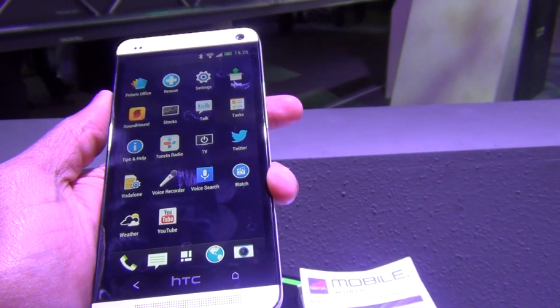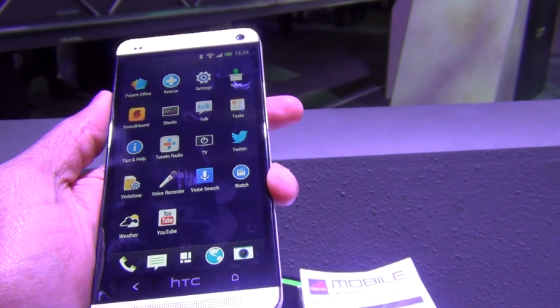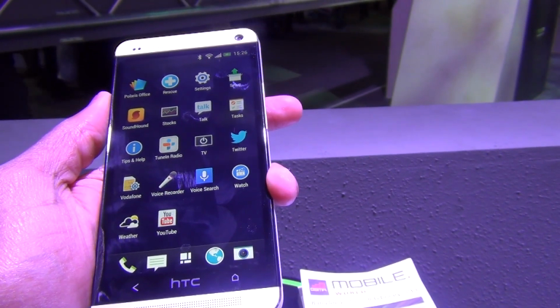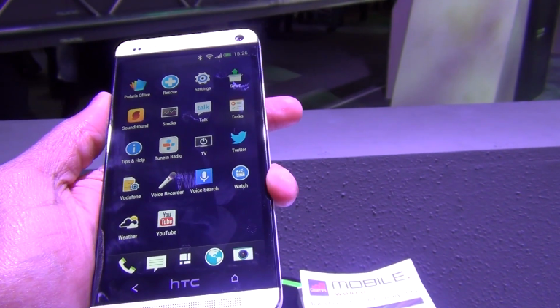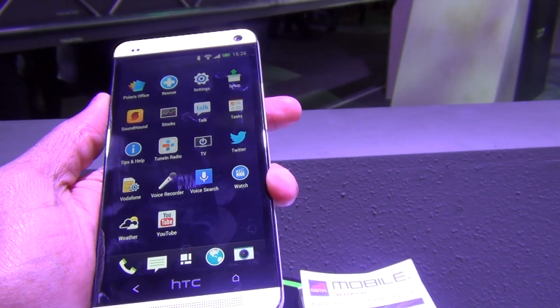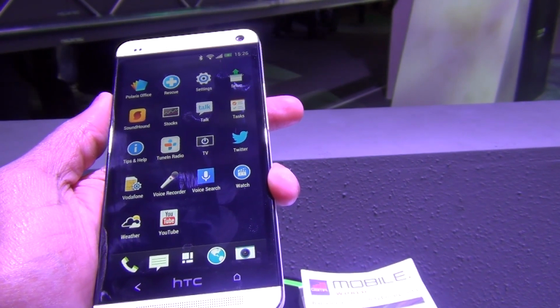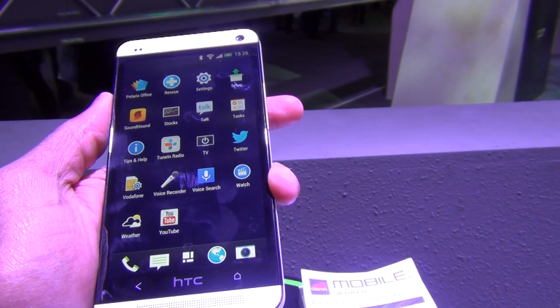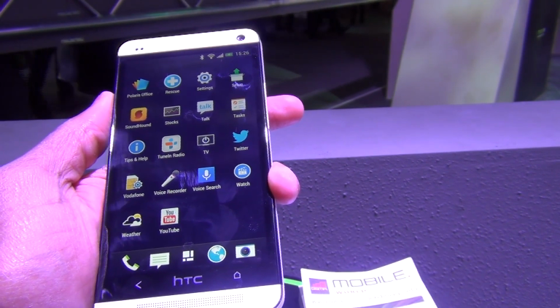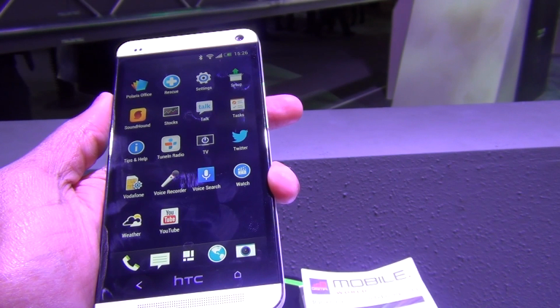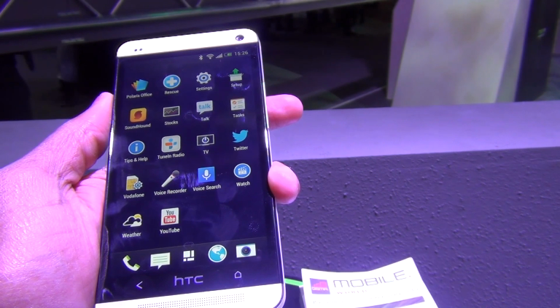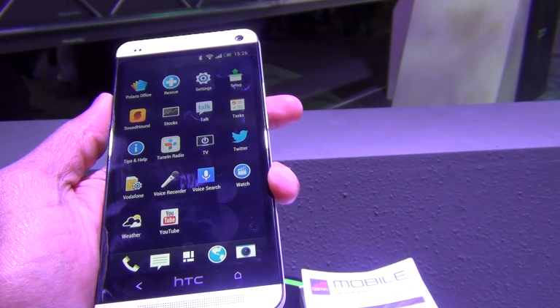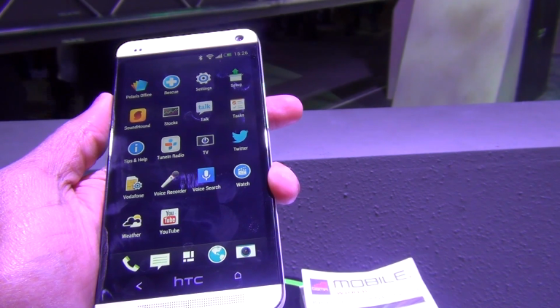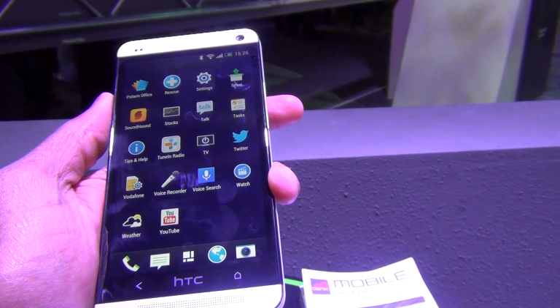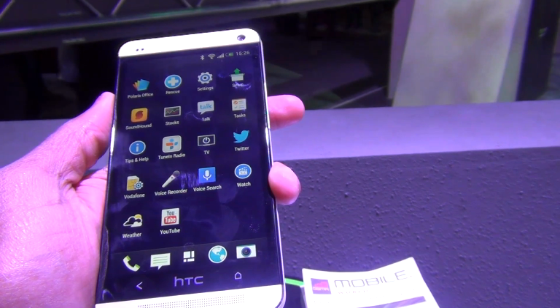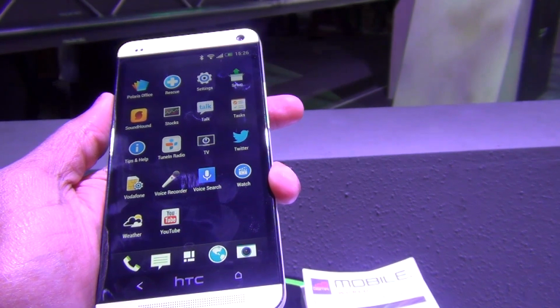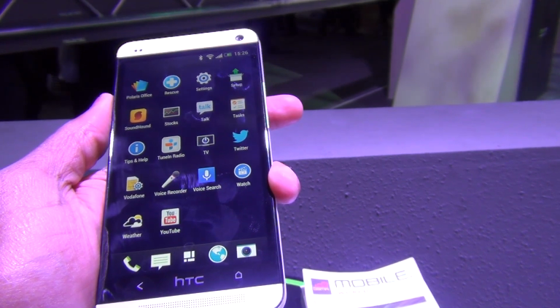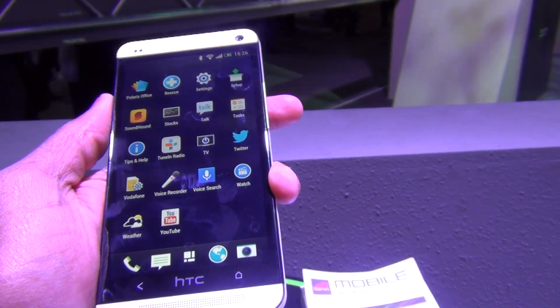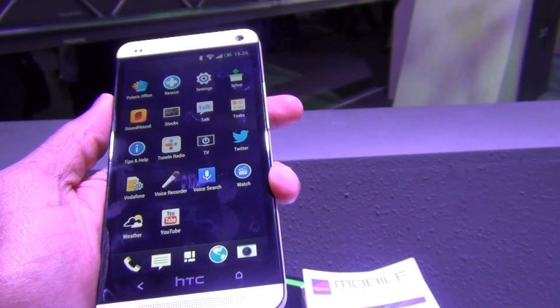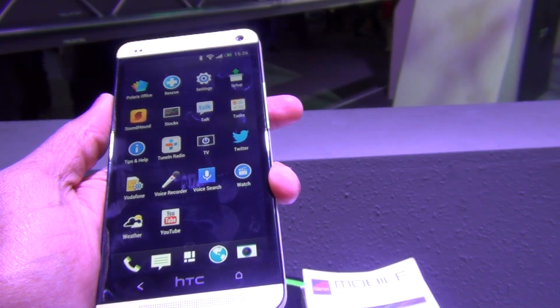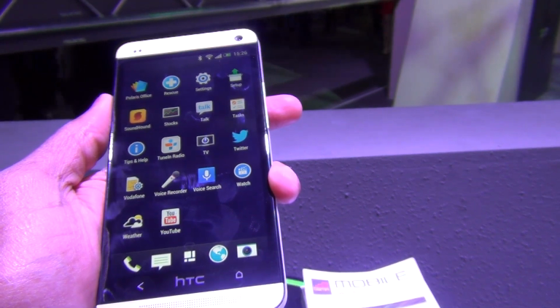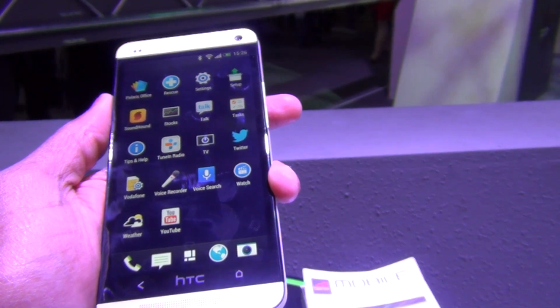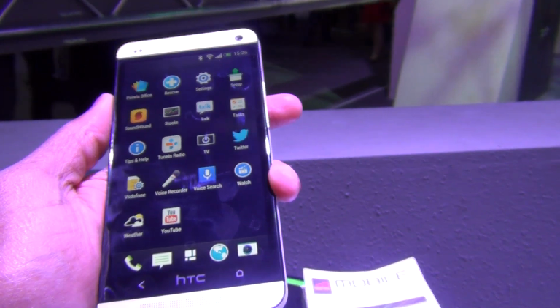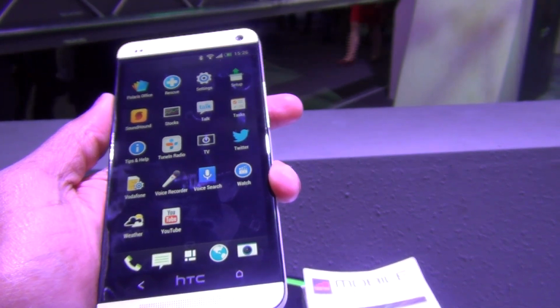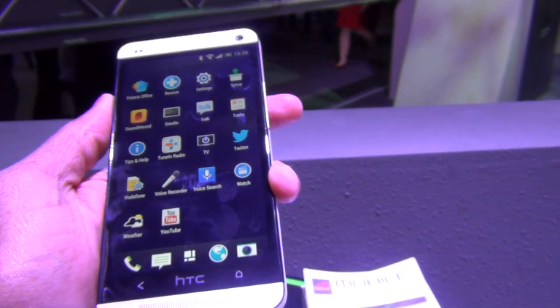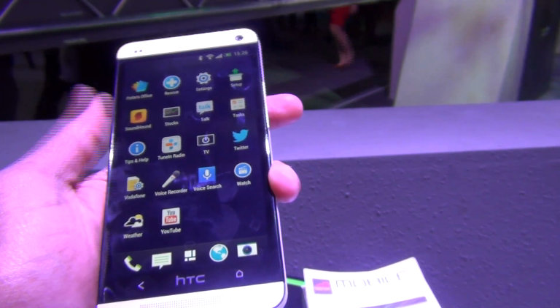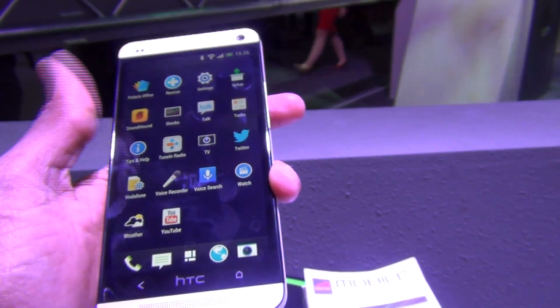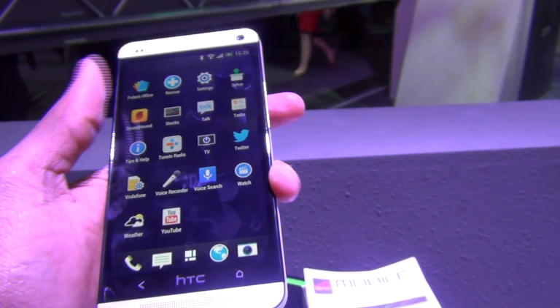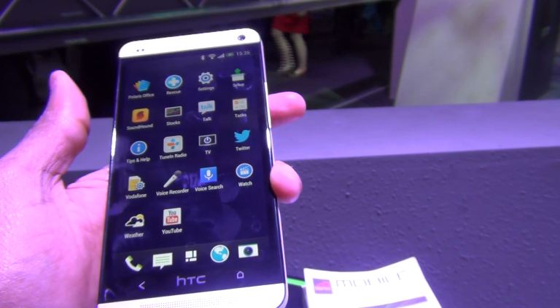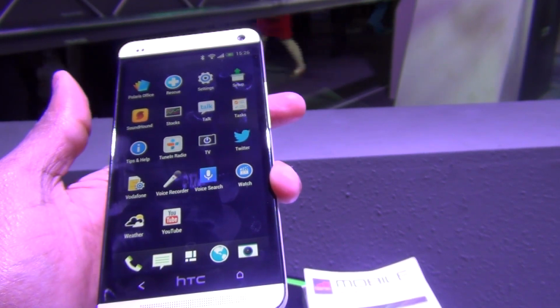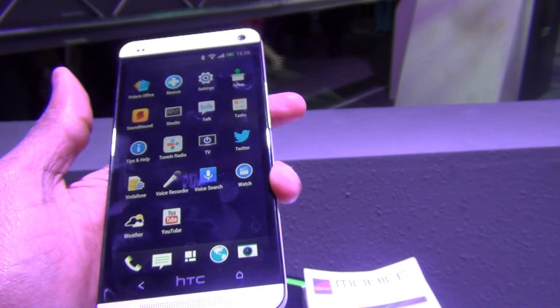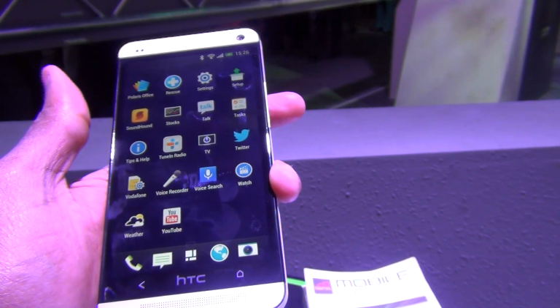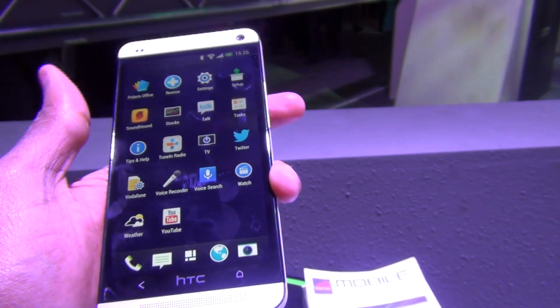The HTC One runs a completely overhauled Sense UI built on top of Android Jelly Bean 4.1 OS.